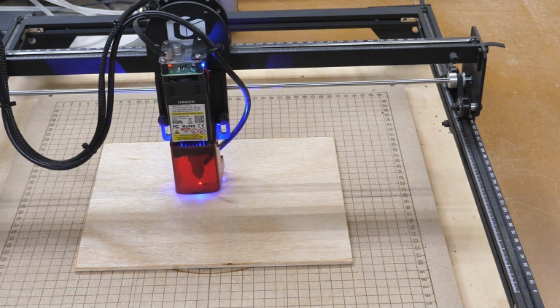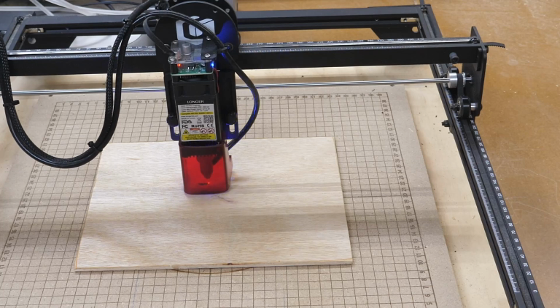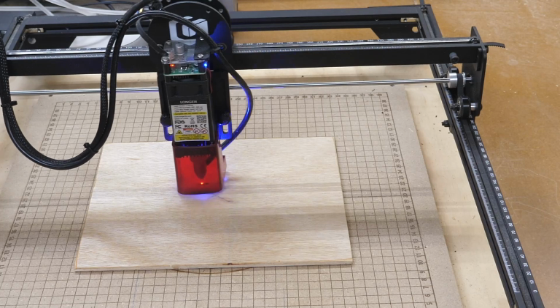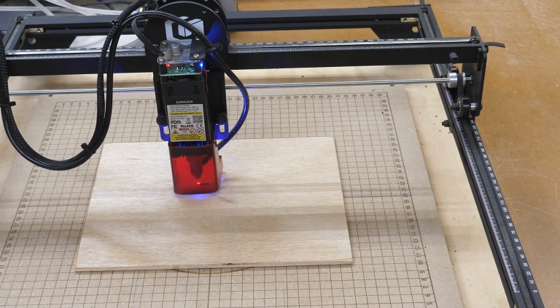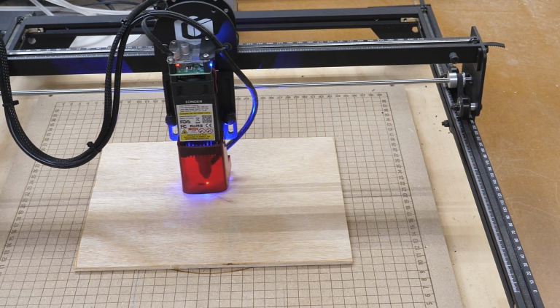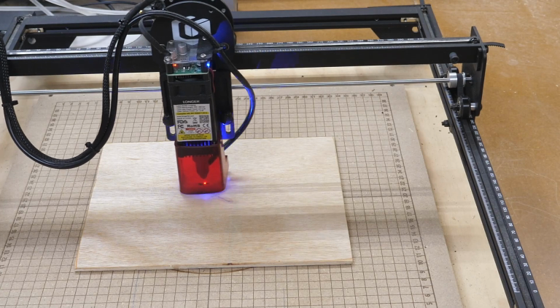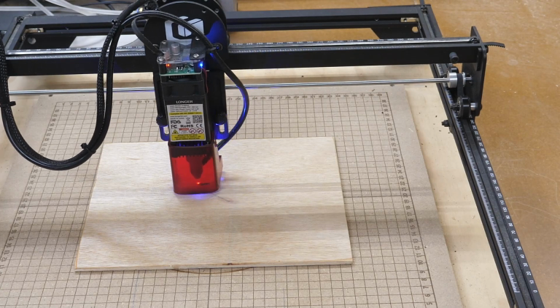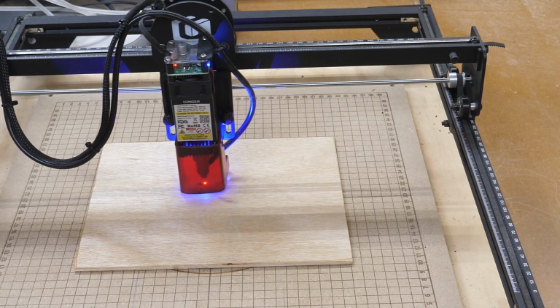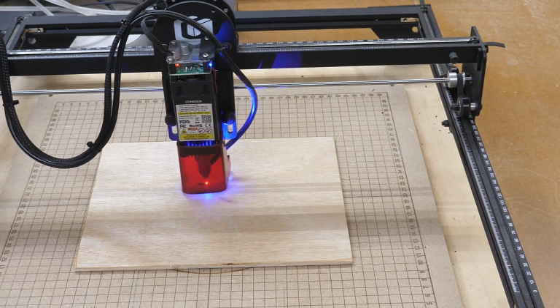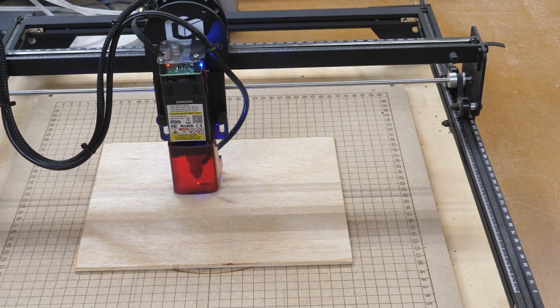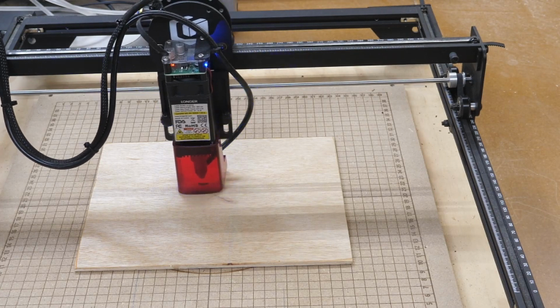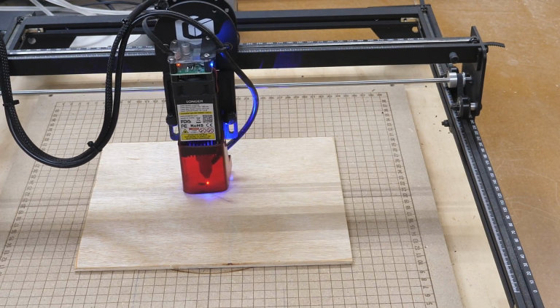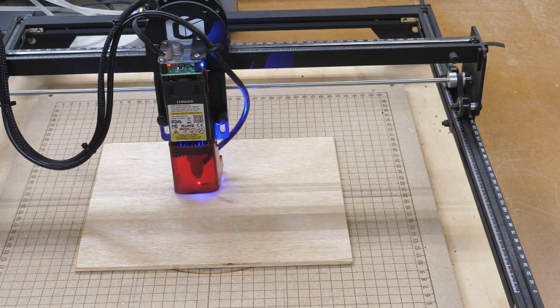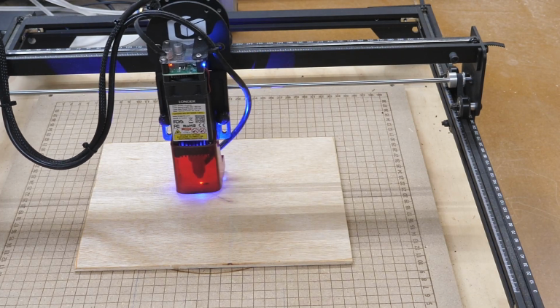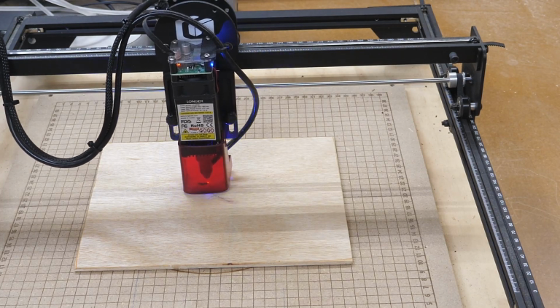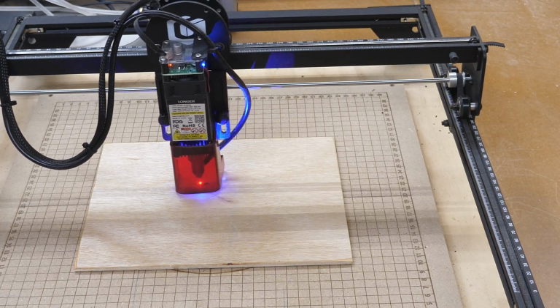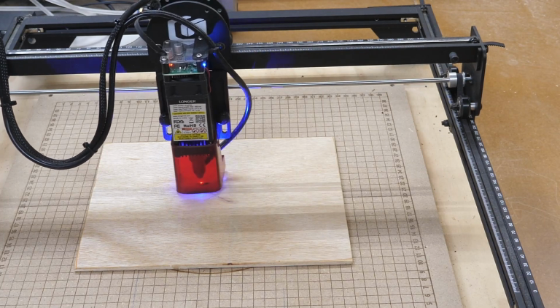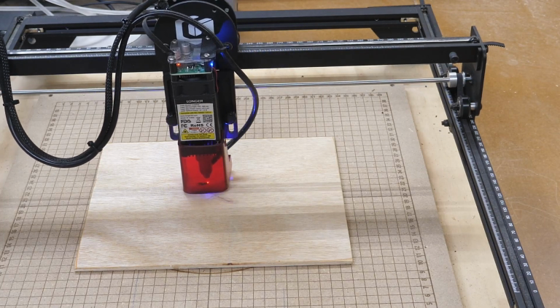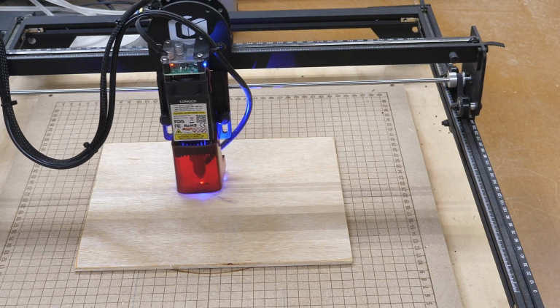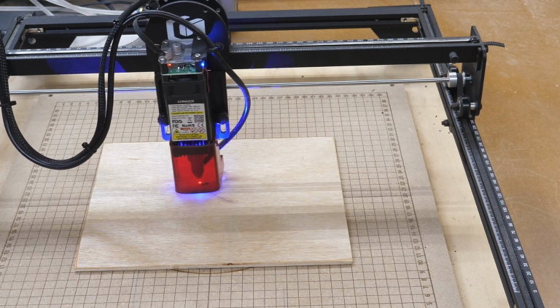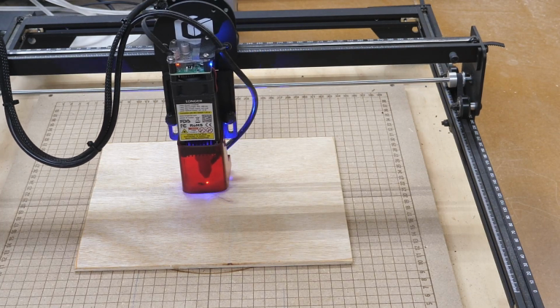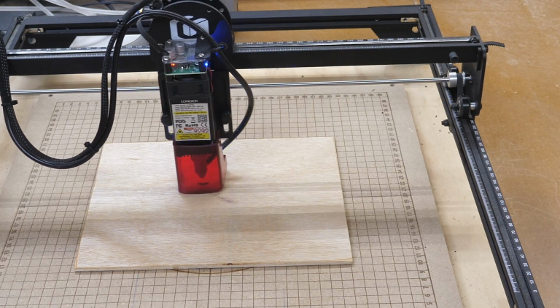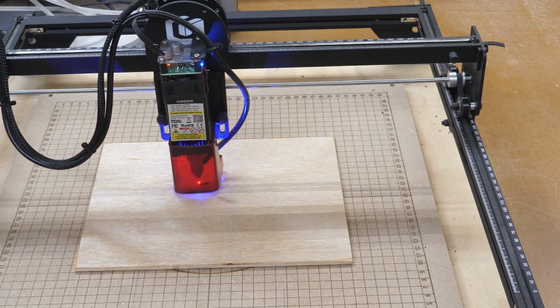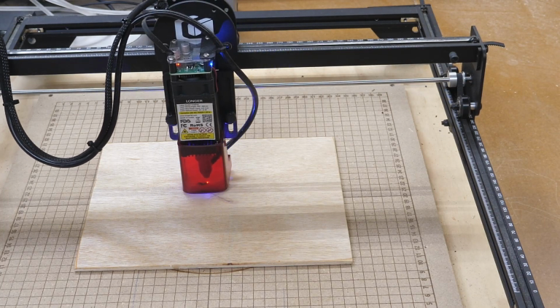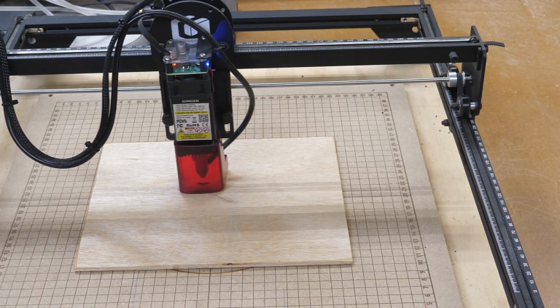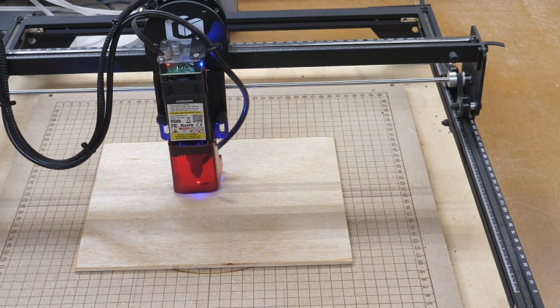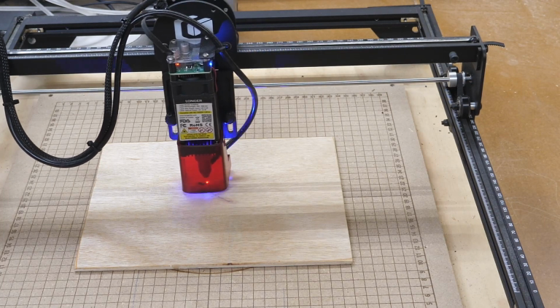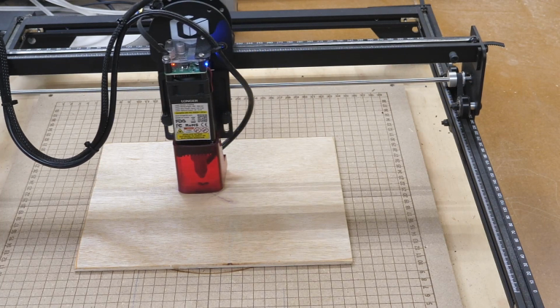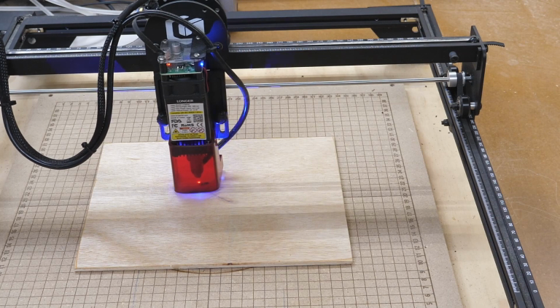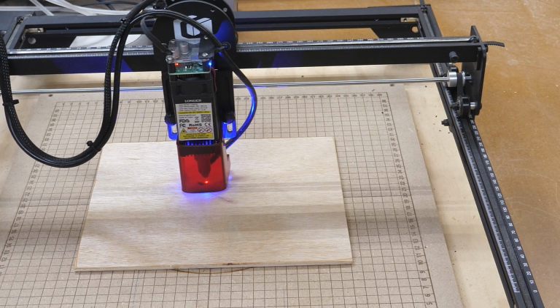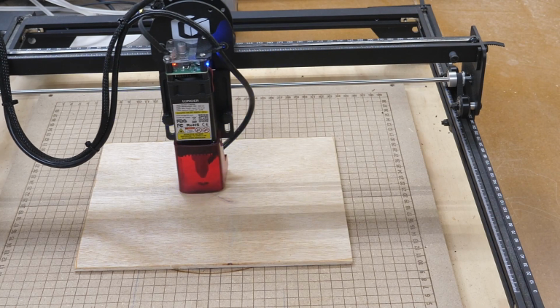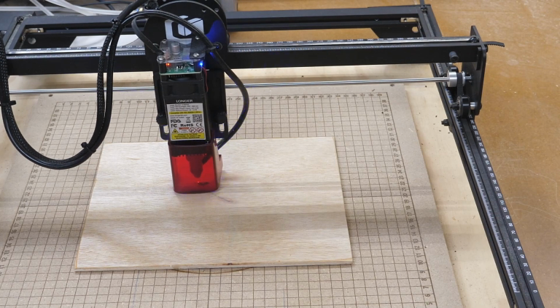I won't keep the camera on for the entire engrave, but we'll check back on this from time to time.